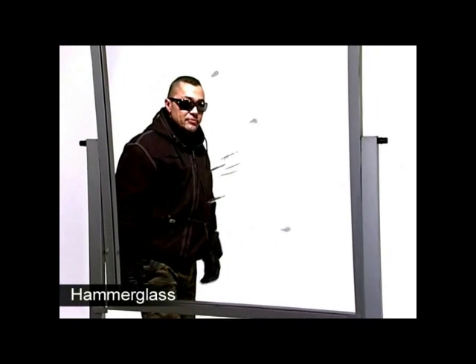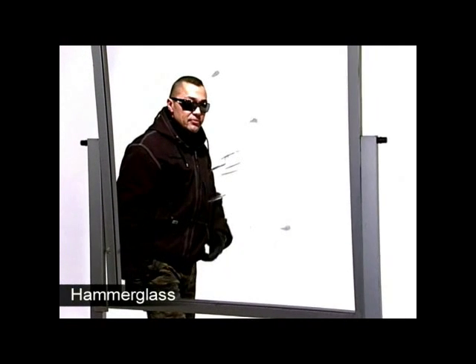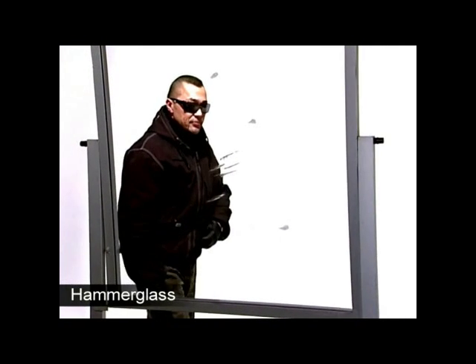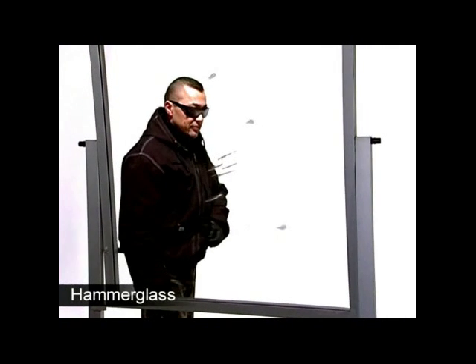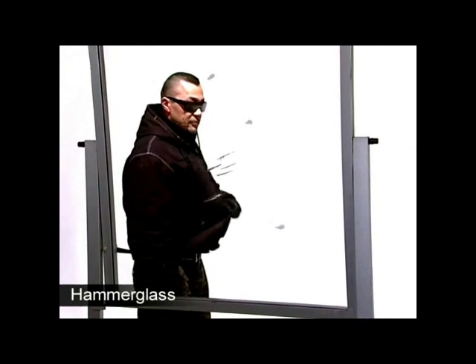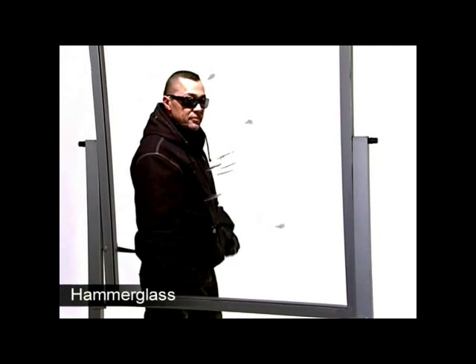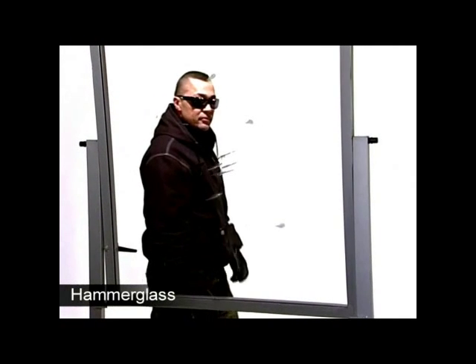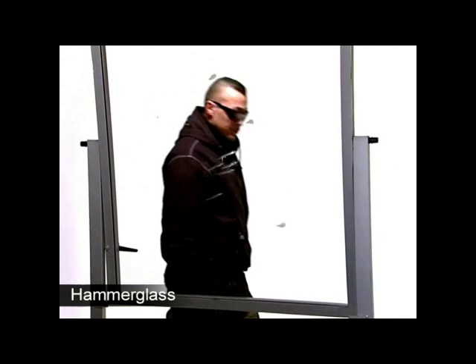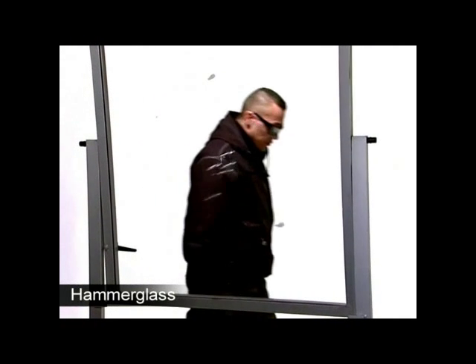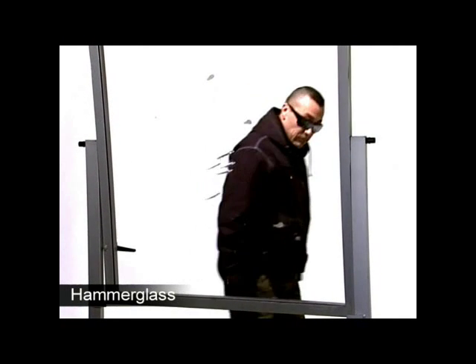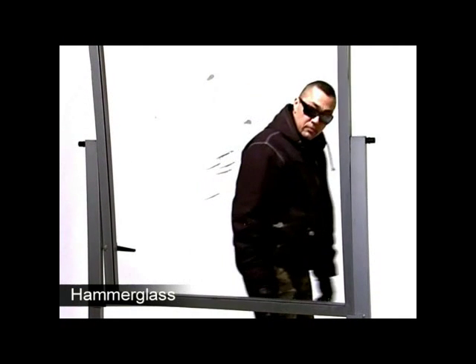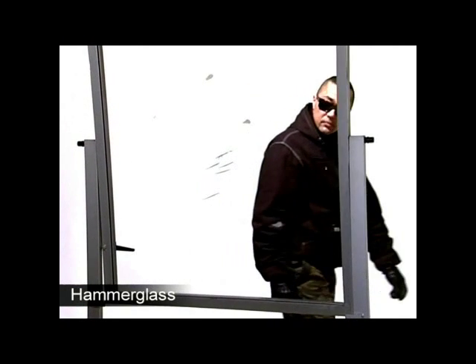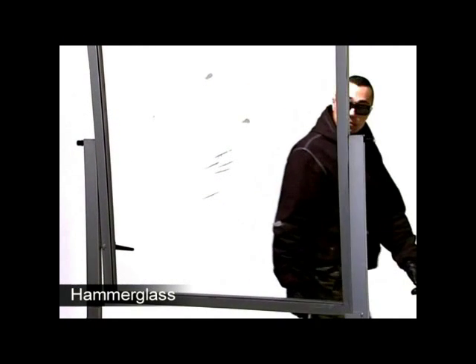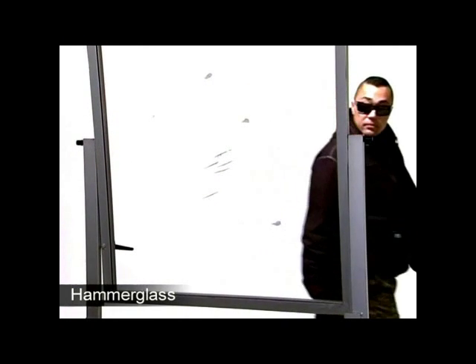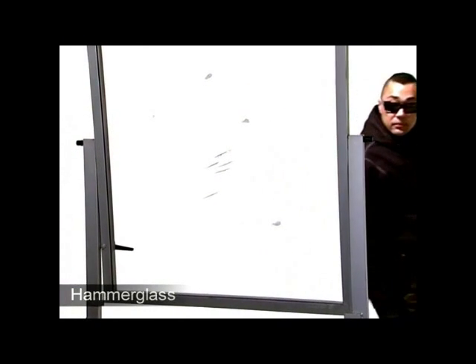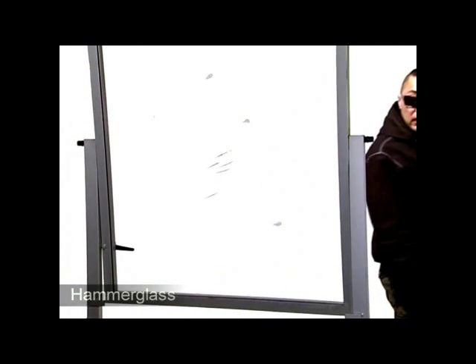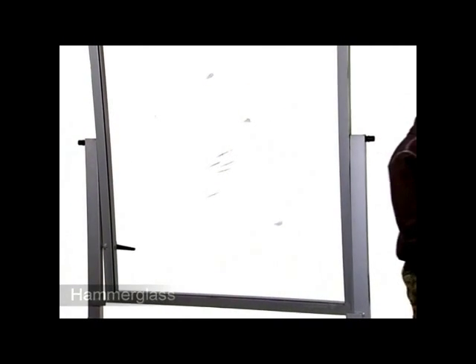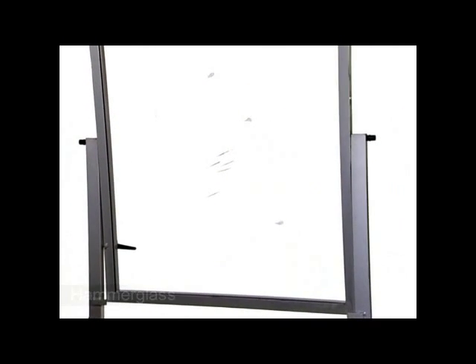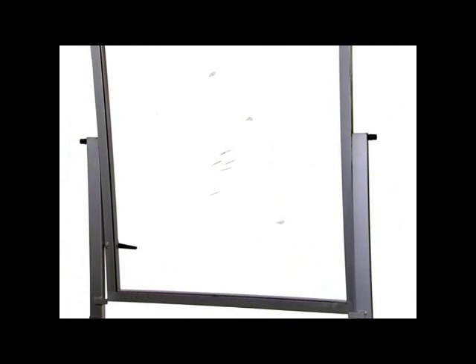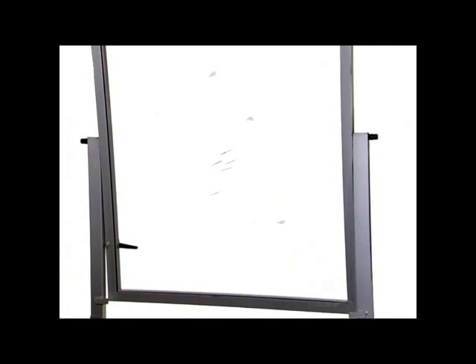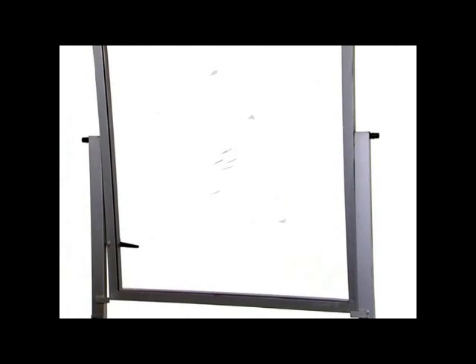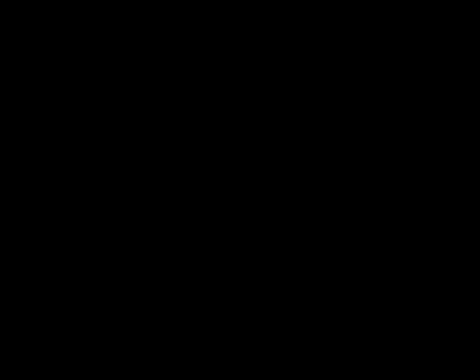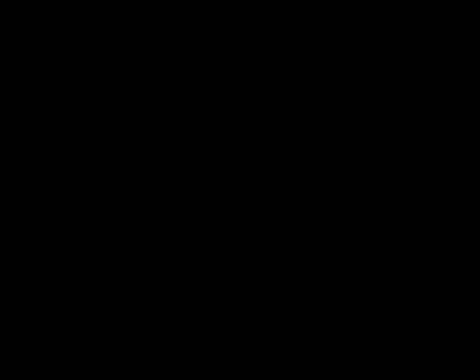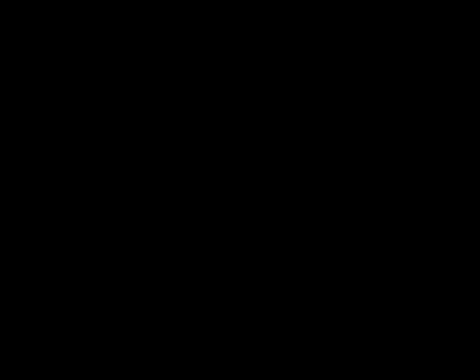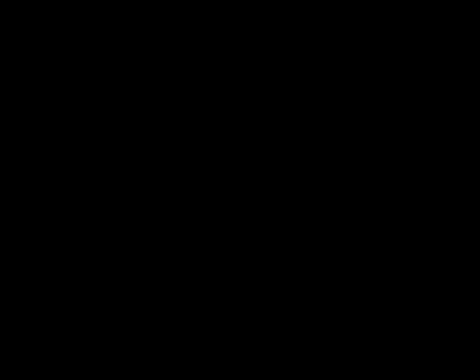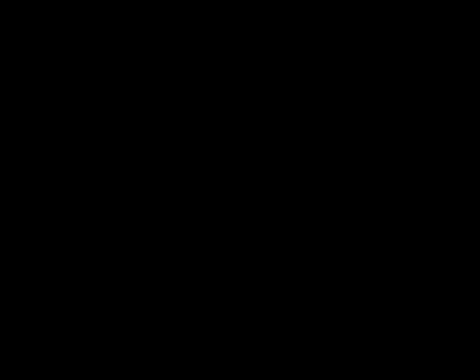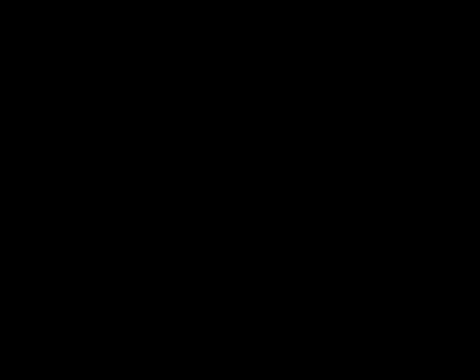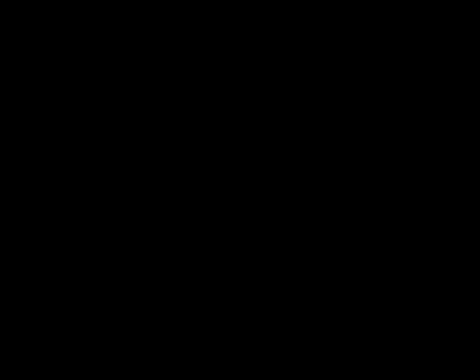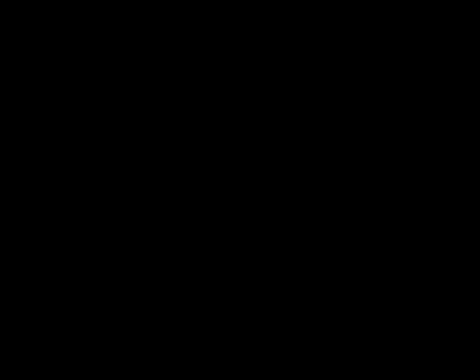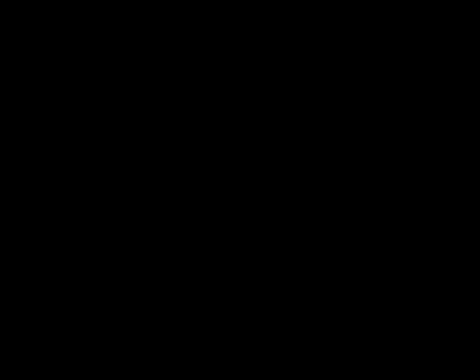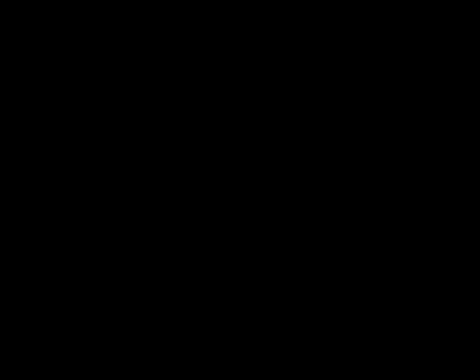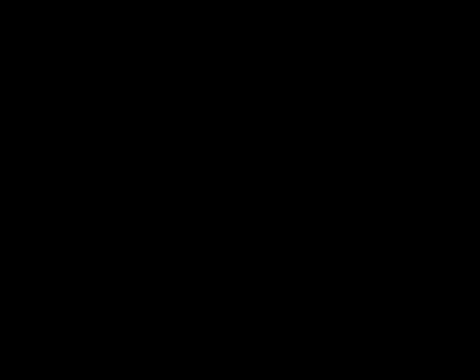For more information go to our website. Hammer glass — no more broken windows.